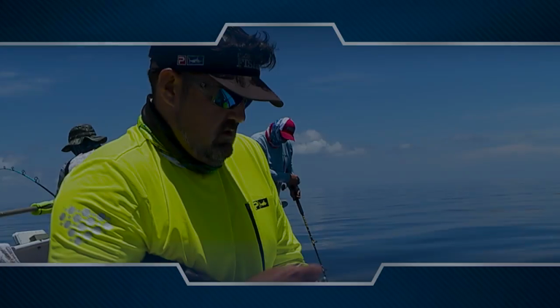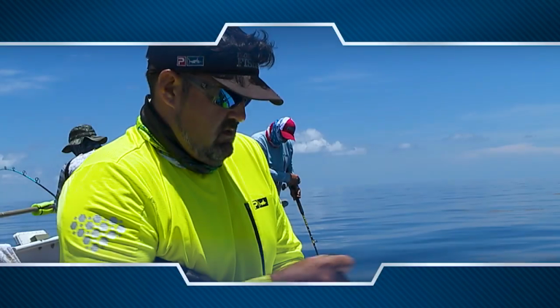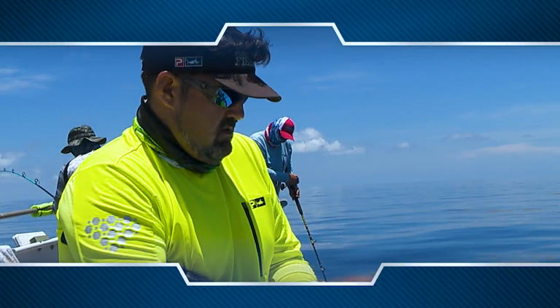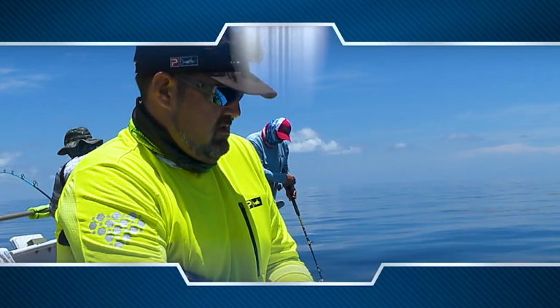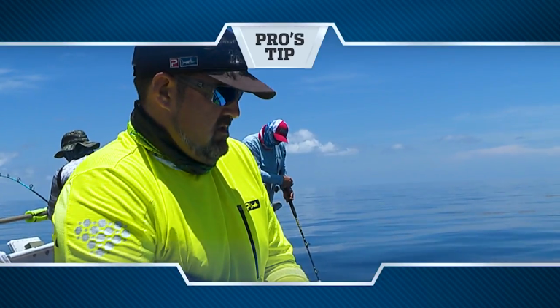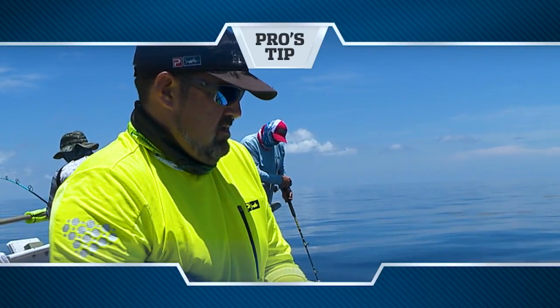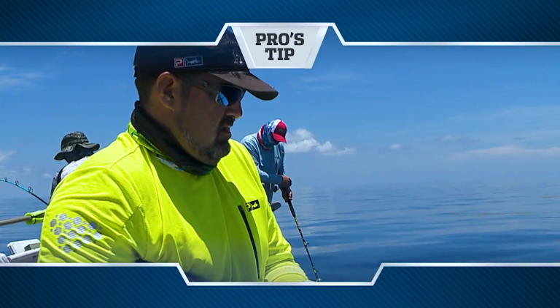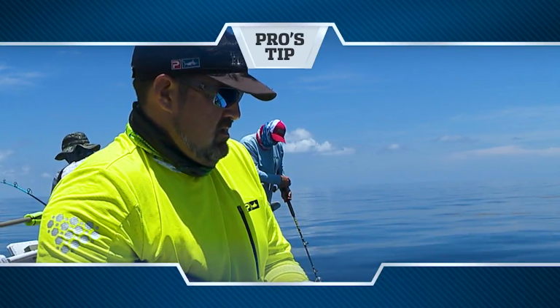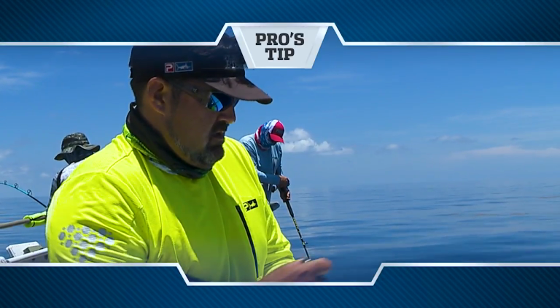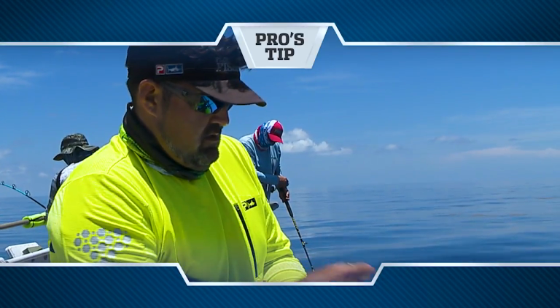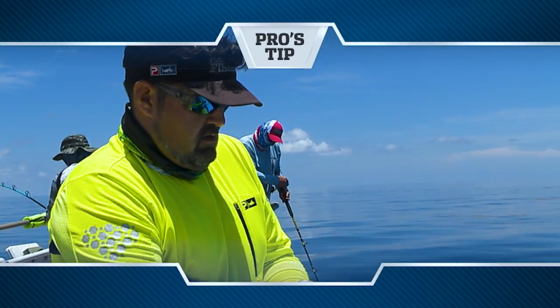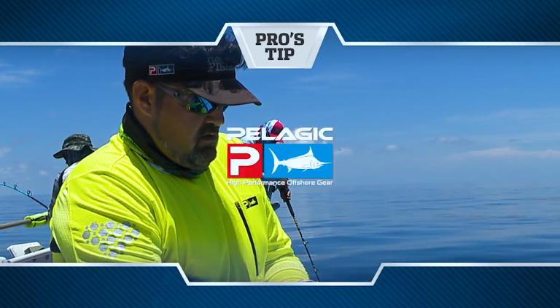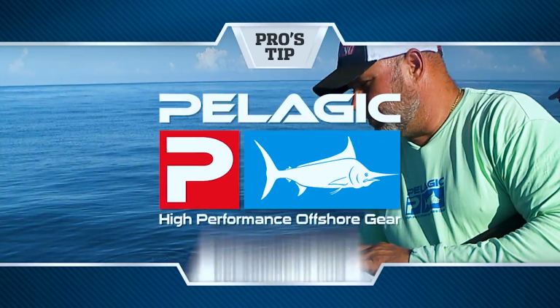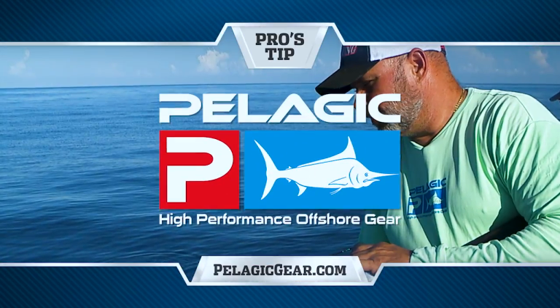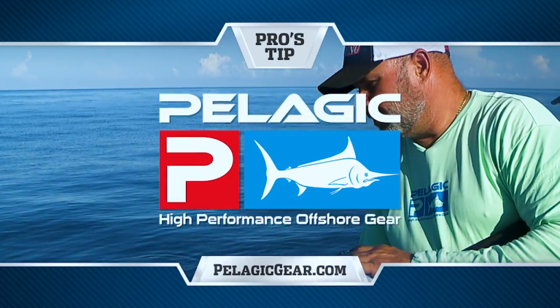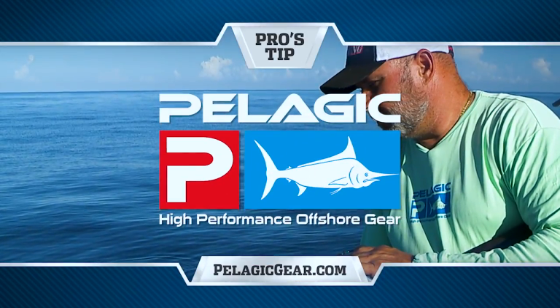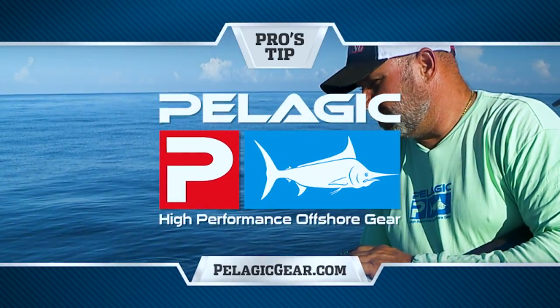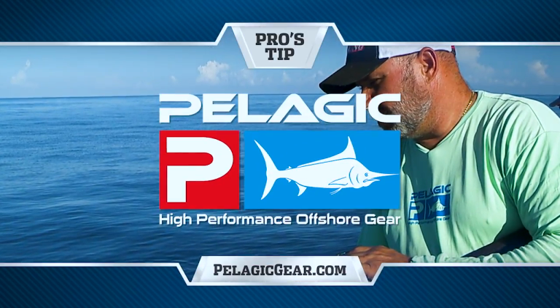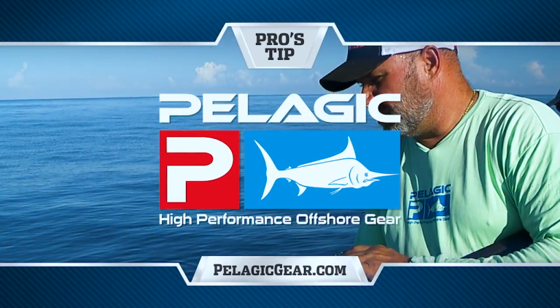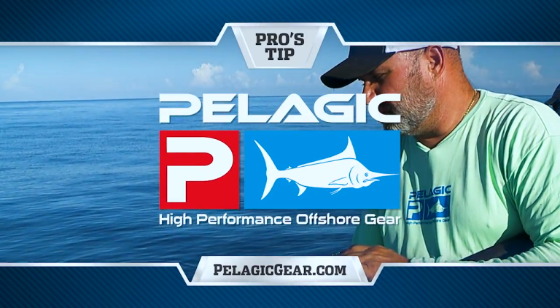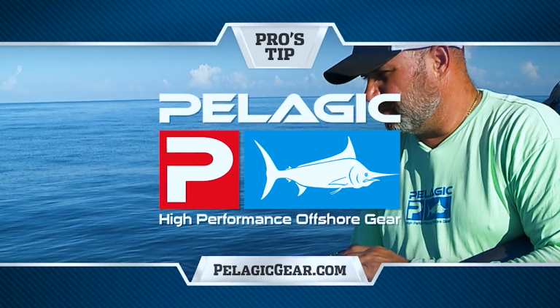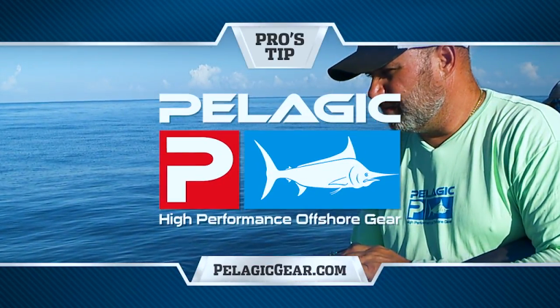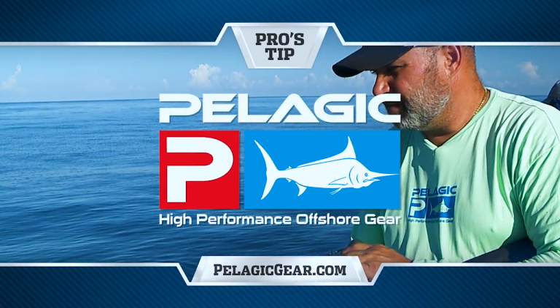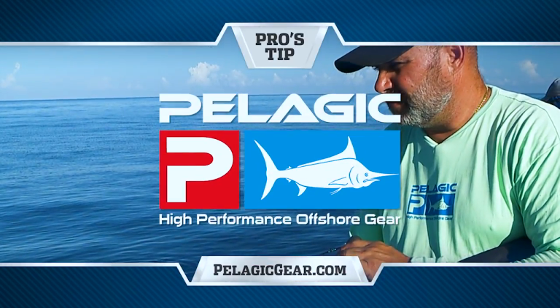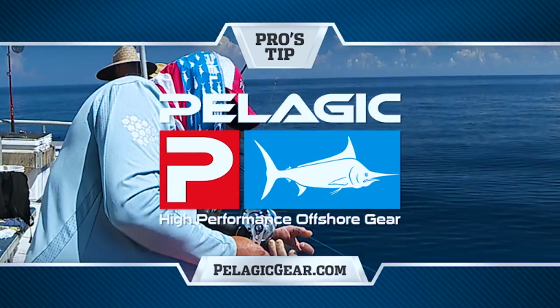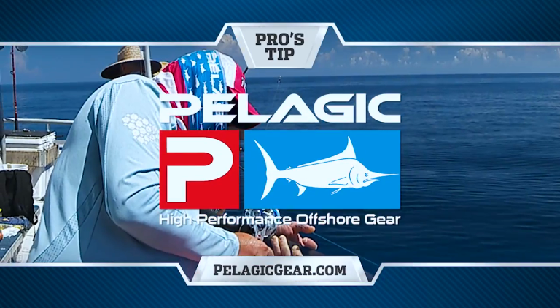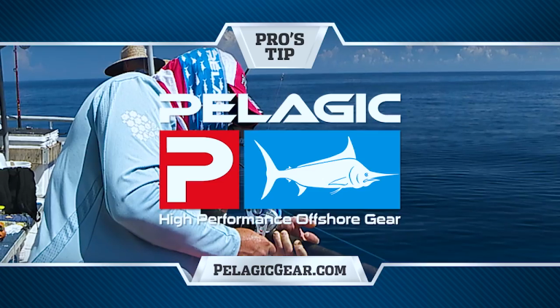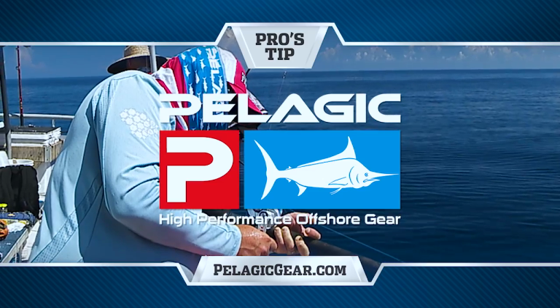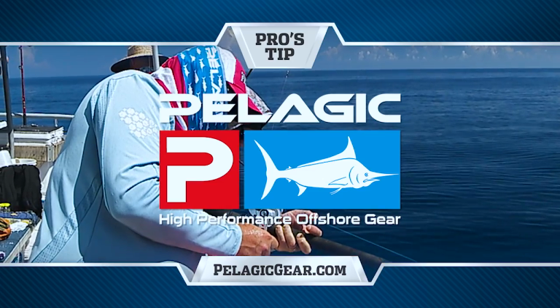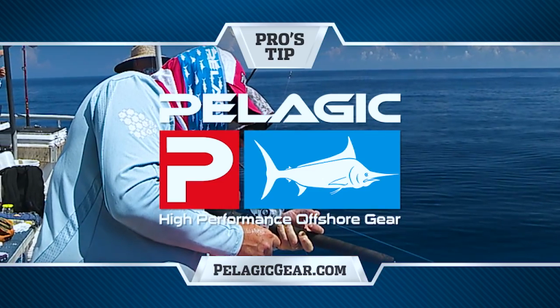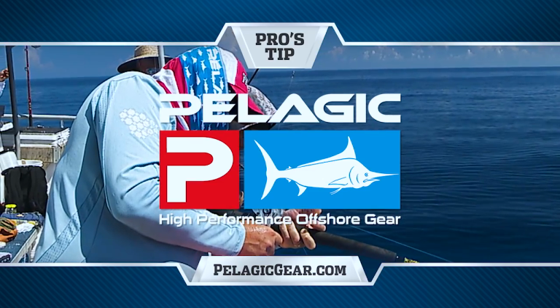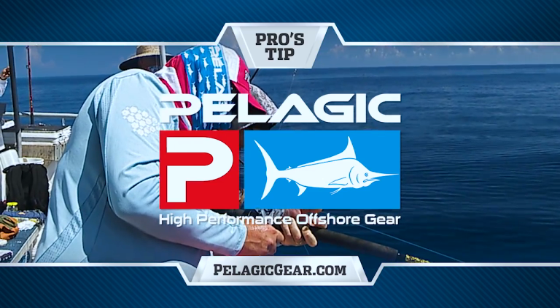Pro's Tip, presented by Pelagic Gear, official apparel provider of Florida Sportfishing TV.